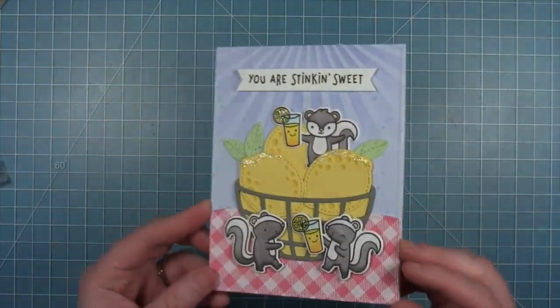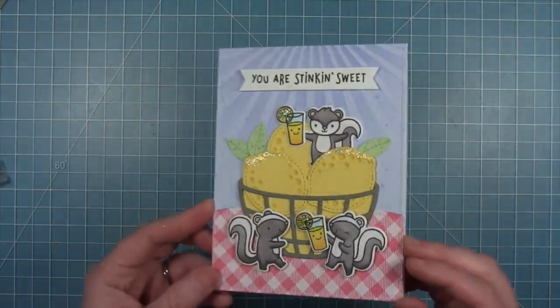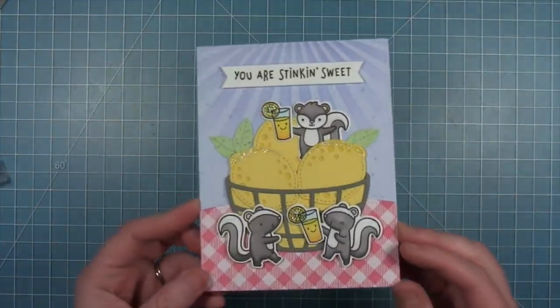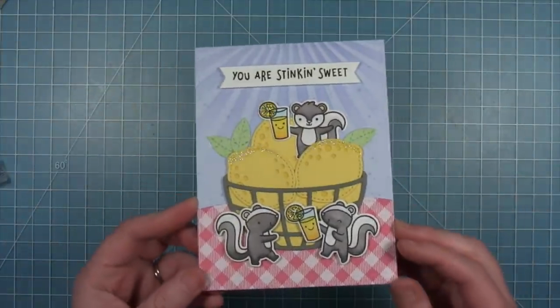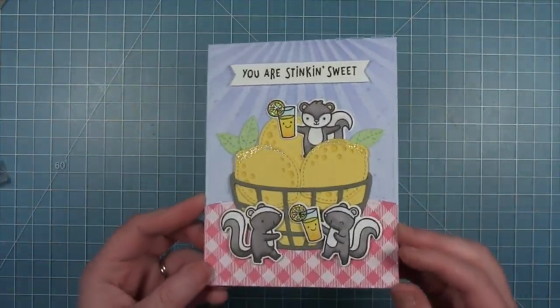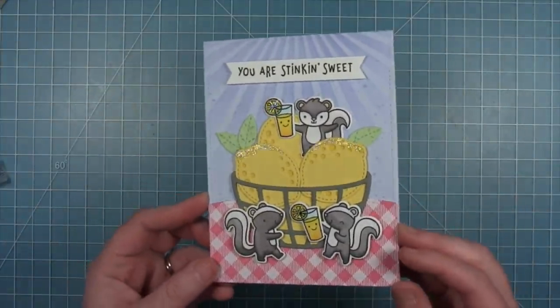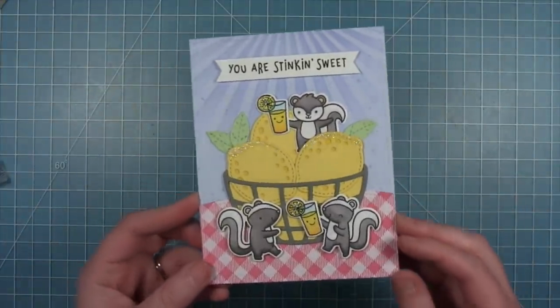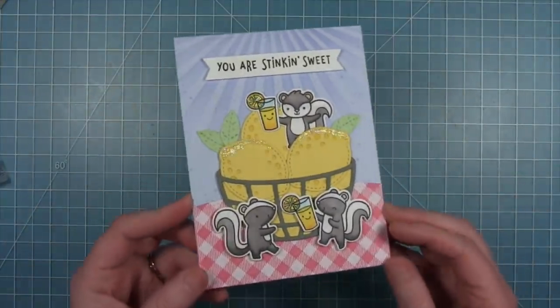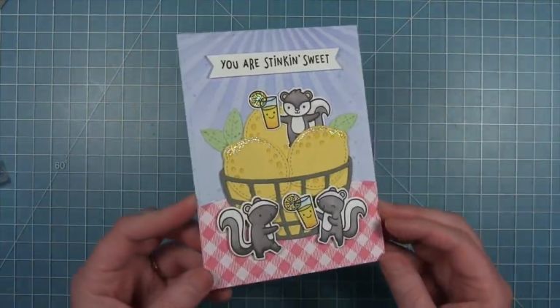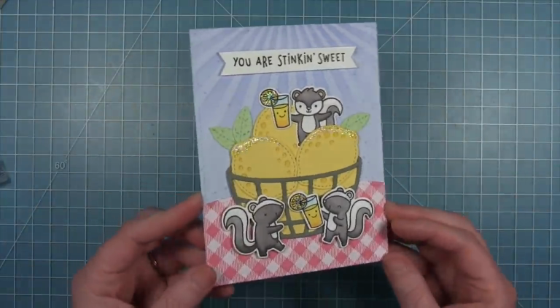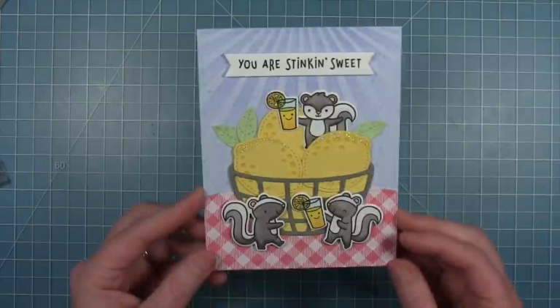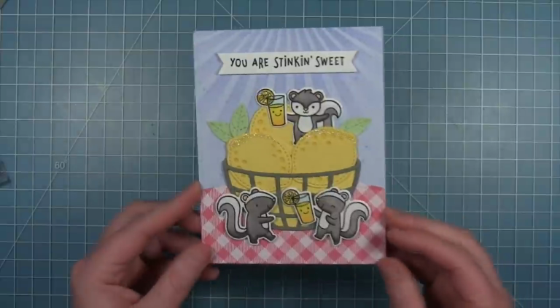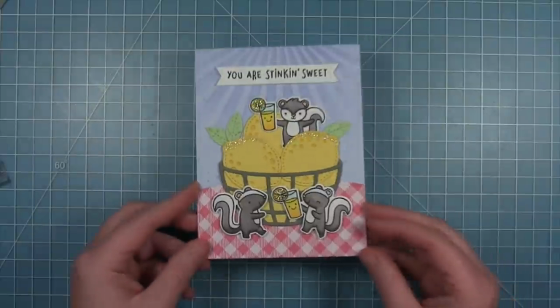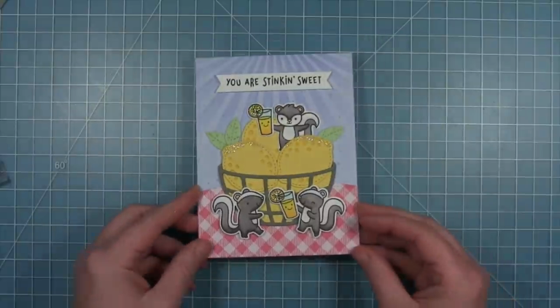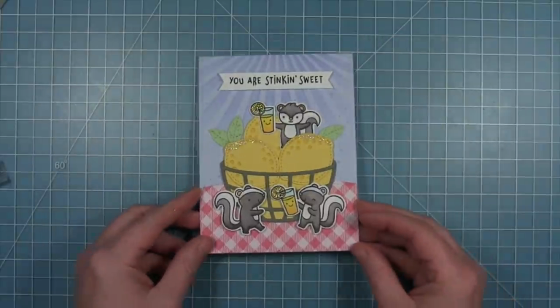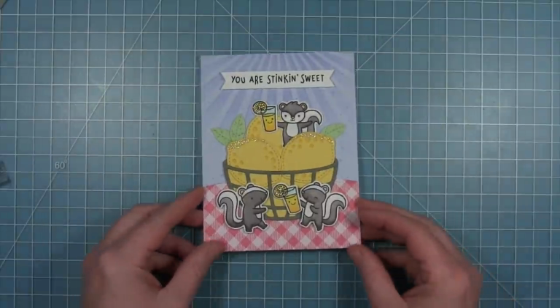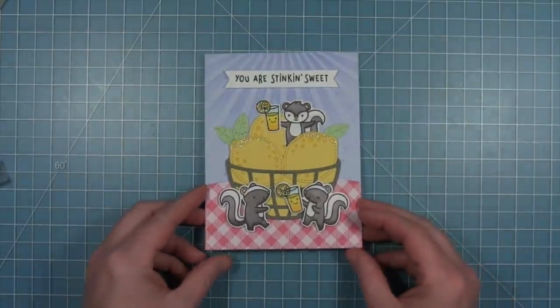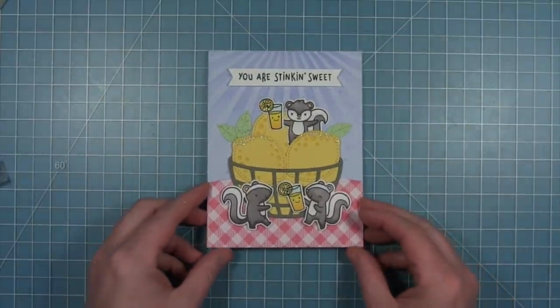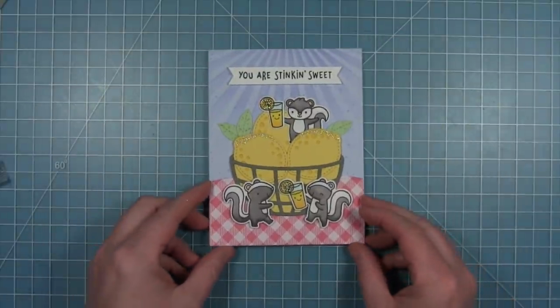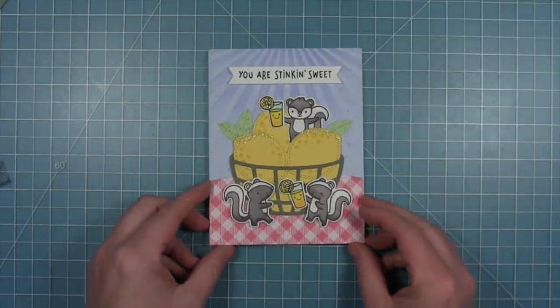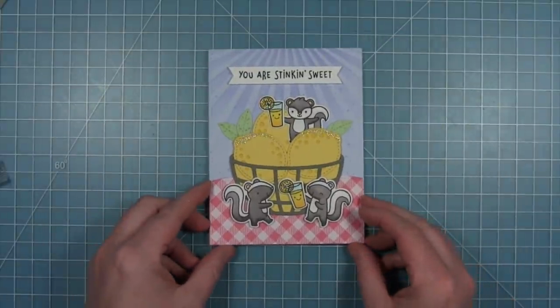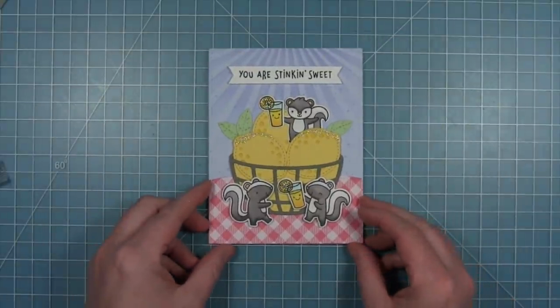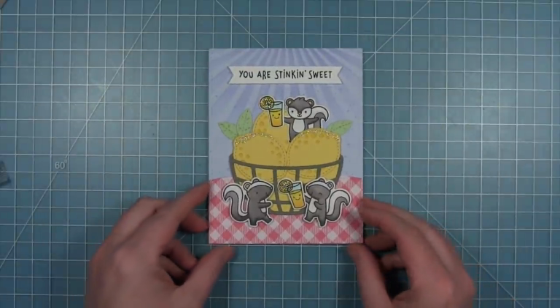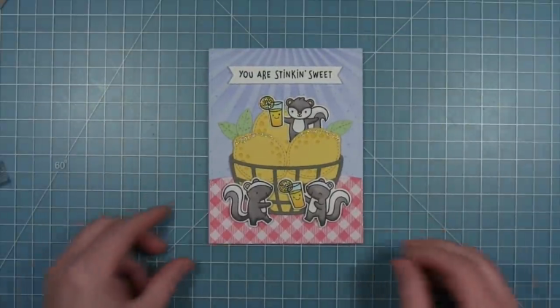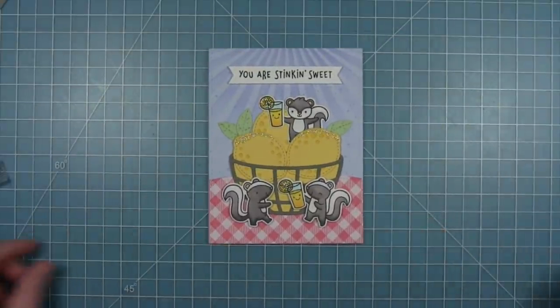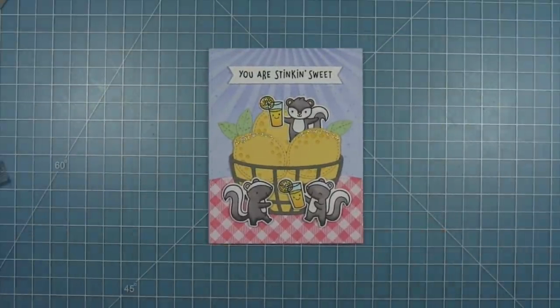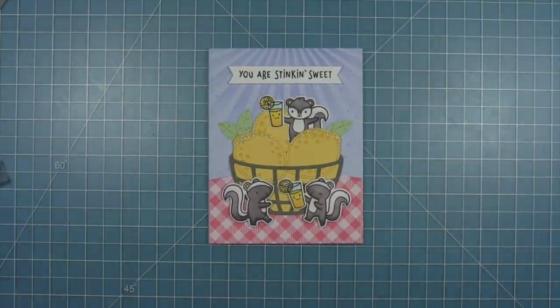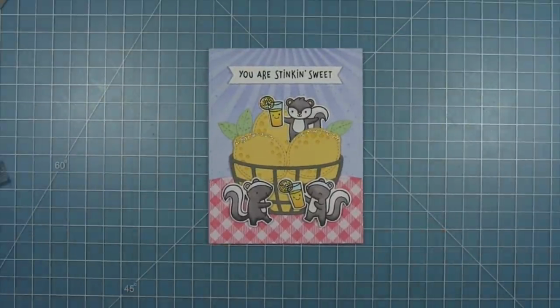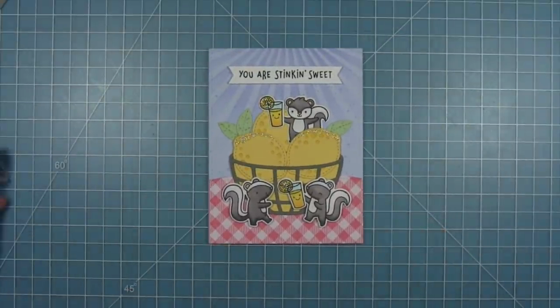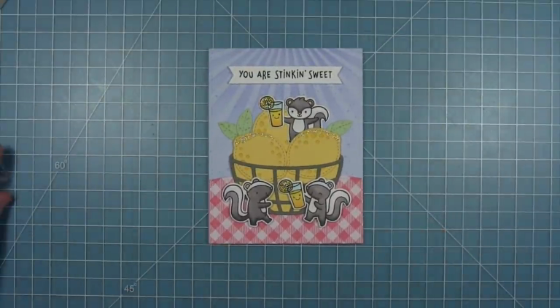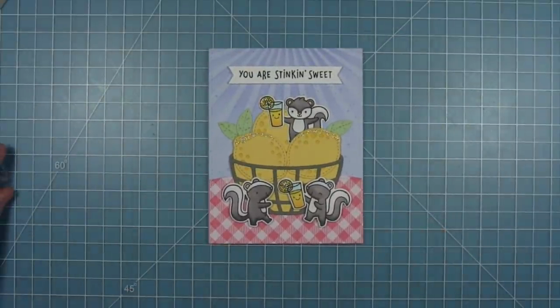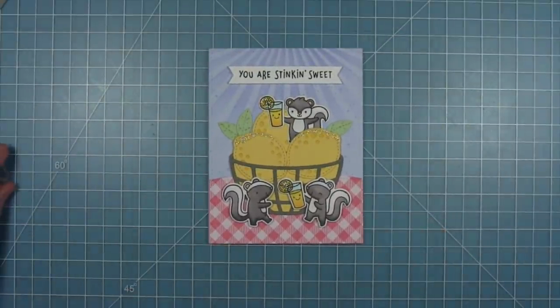Here is my finished card — I just think those little skunks are so much fun with their glasses of lemonade in the big basket of lemons.